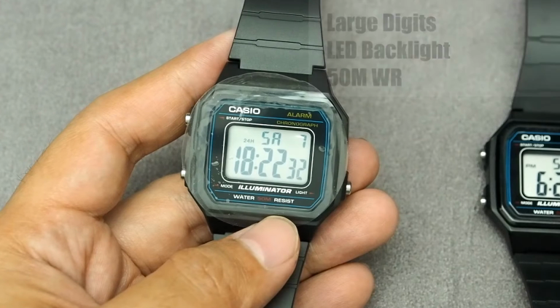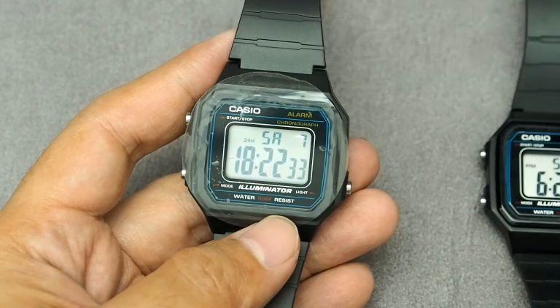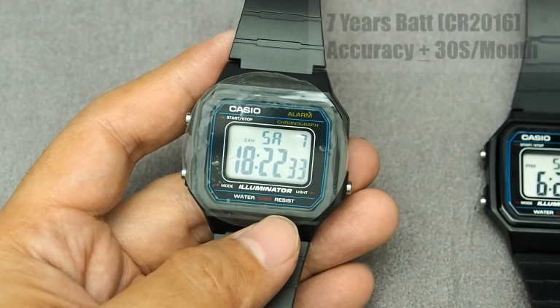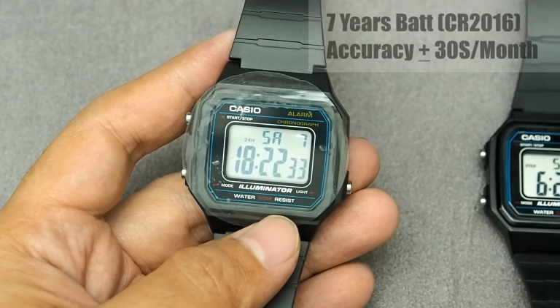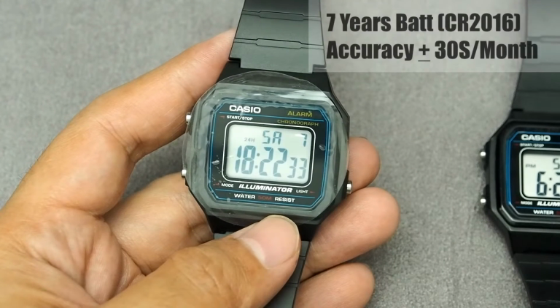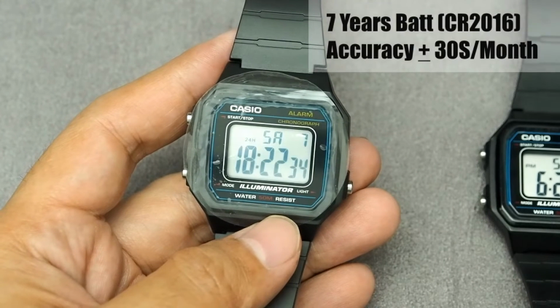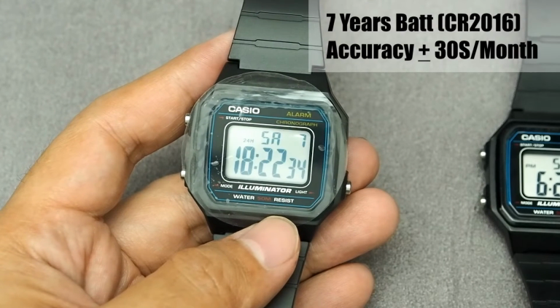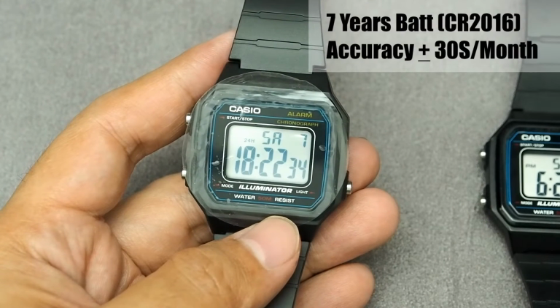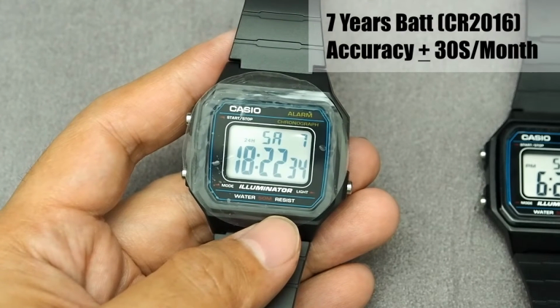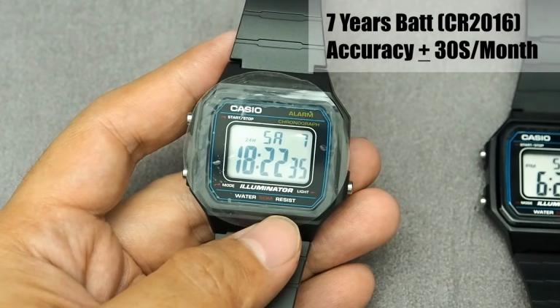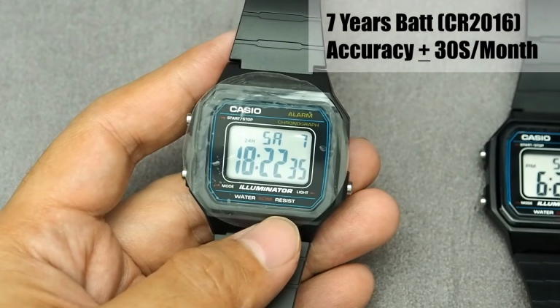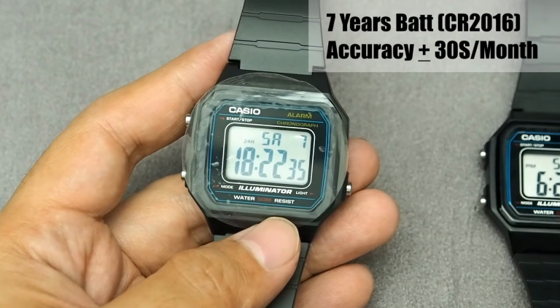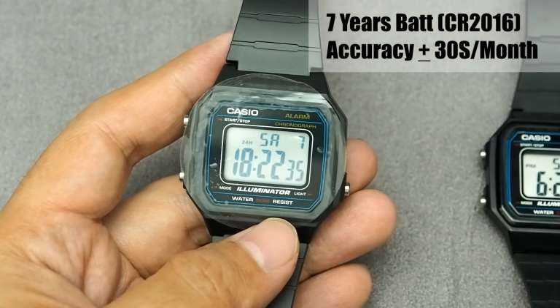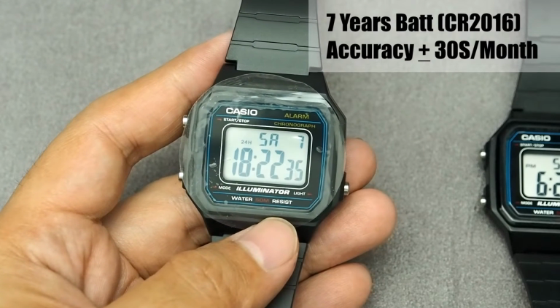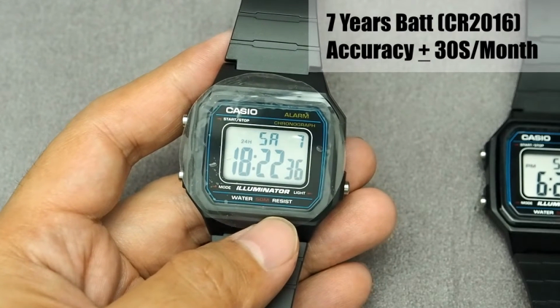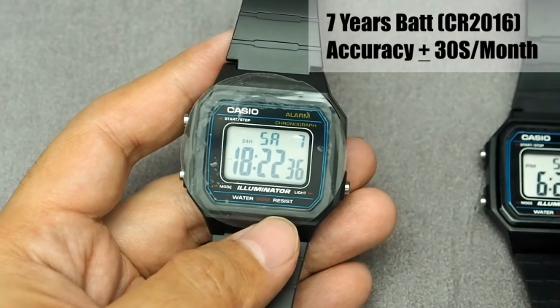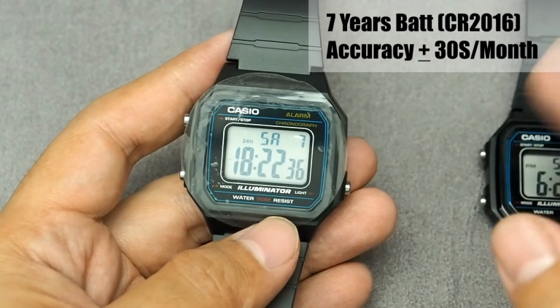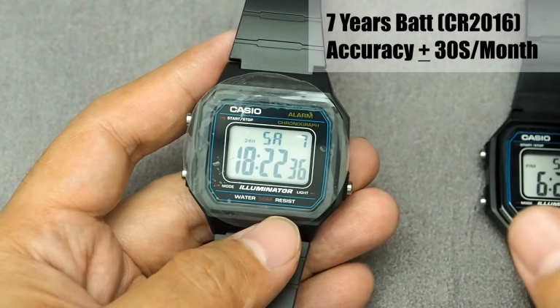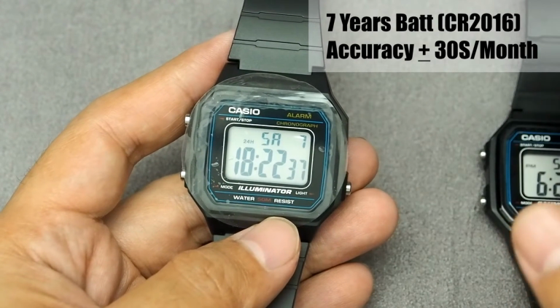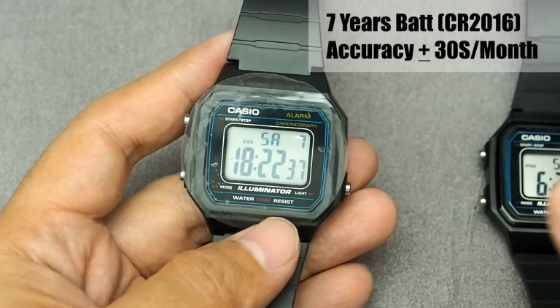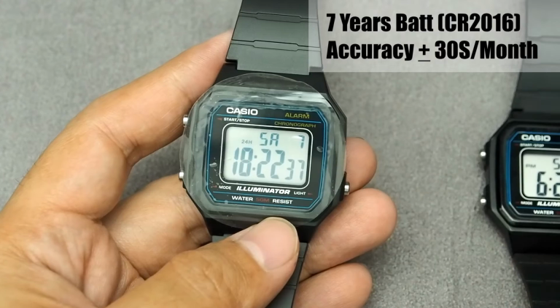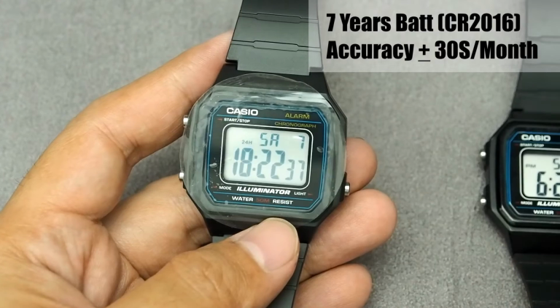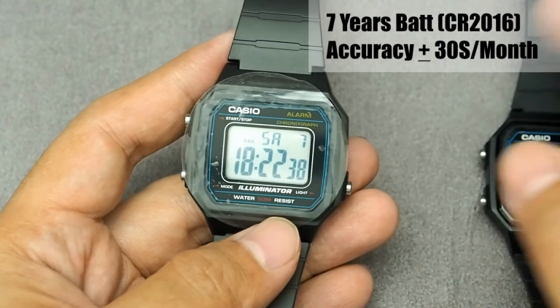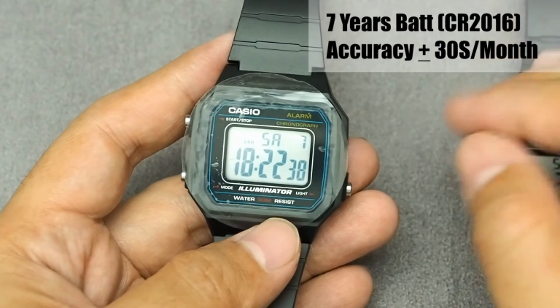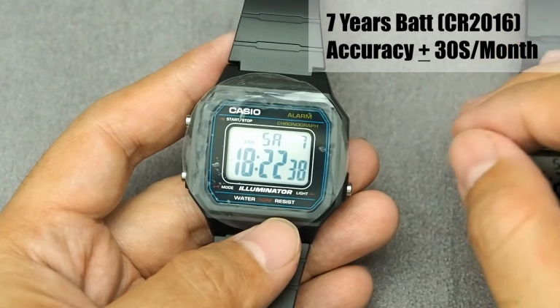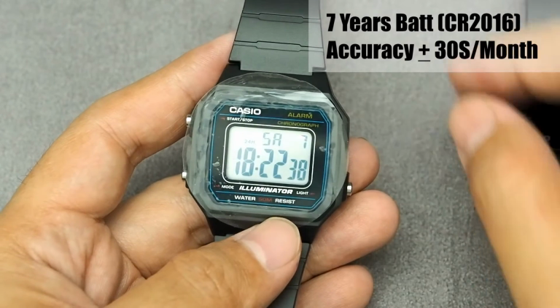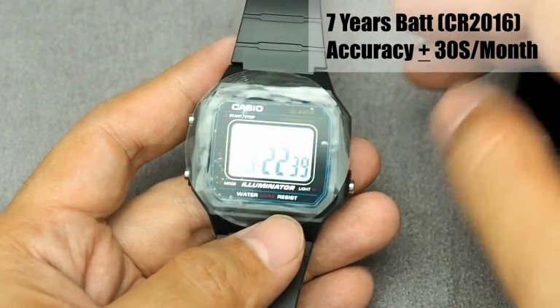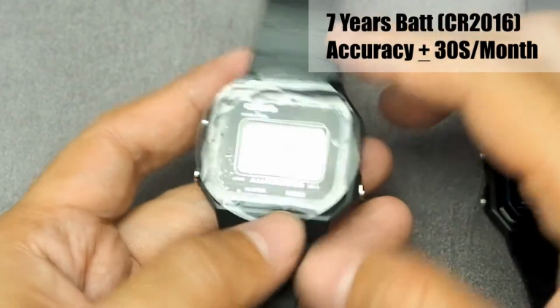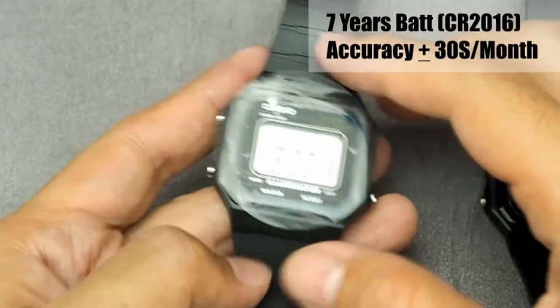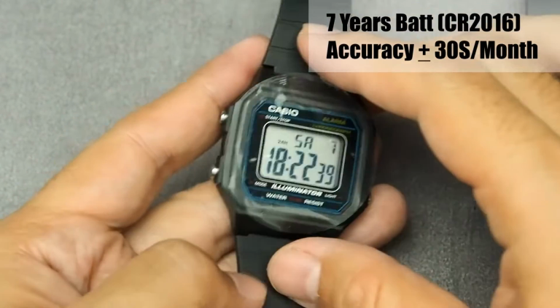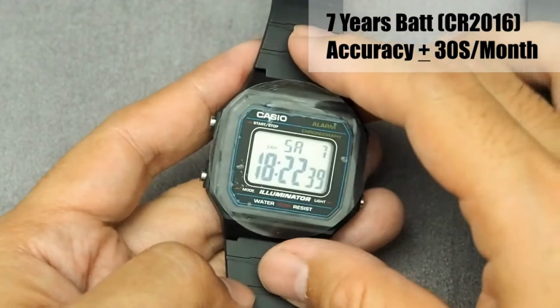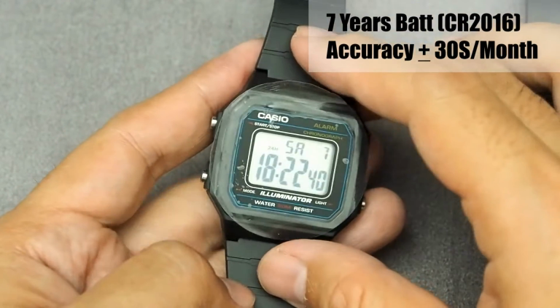The battery is CR2016, claimed to last a full 7 years, and accuracy is claimed to be around 30 seconds per month.